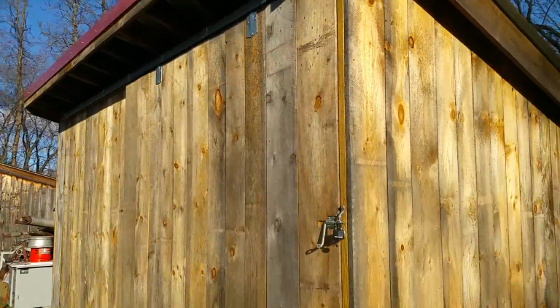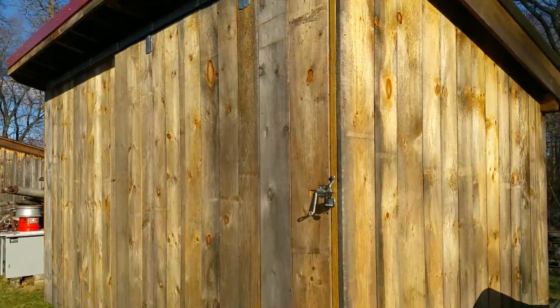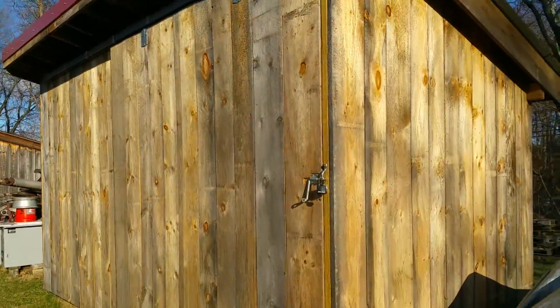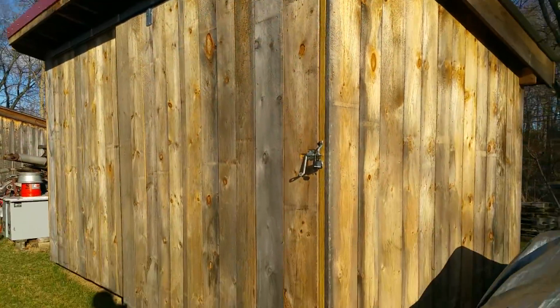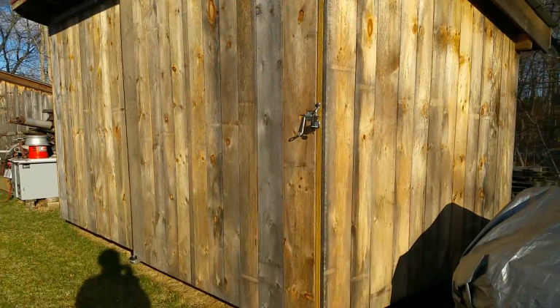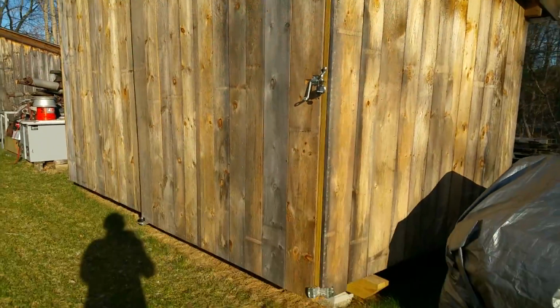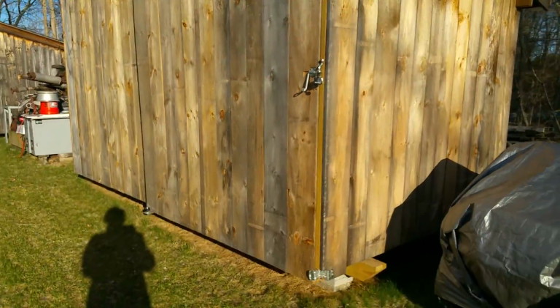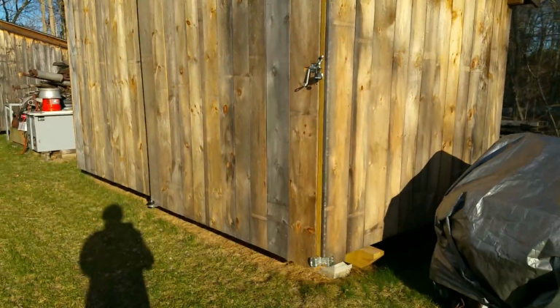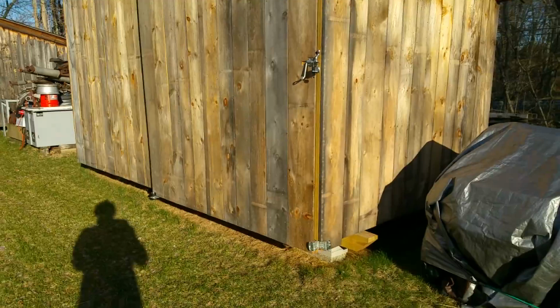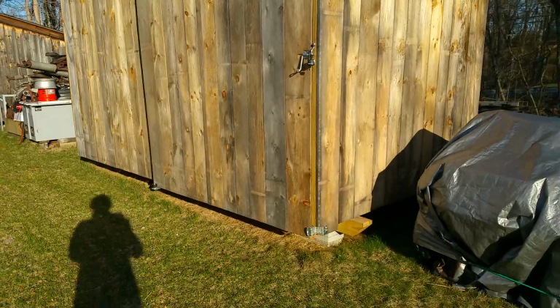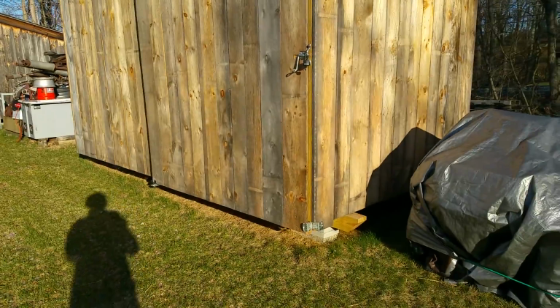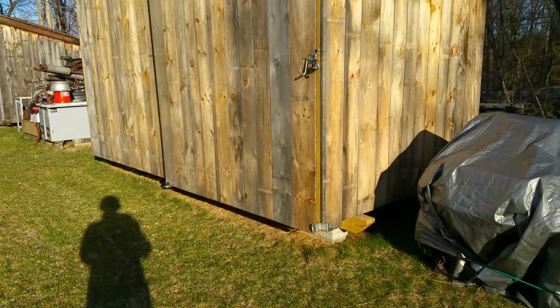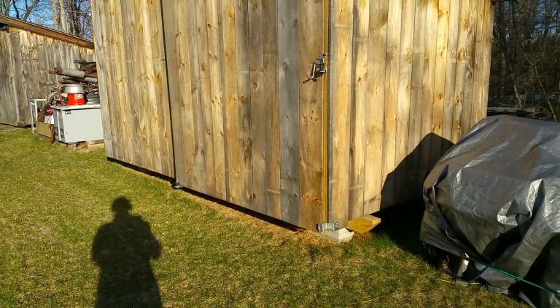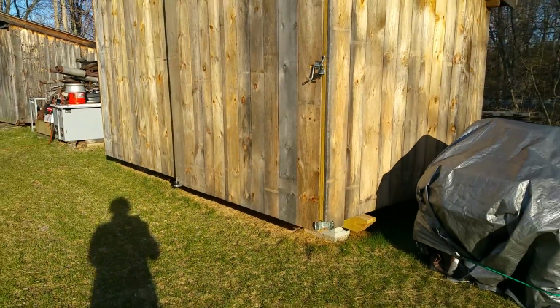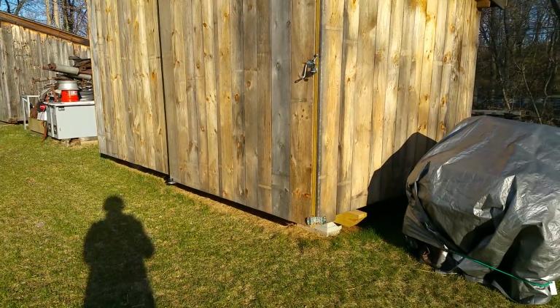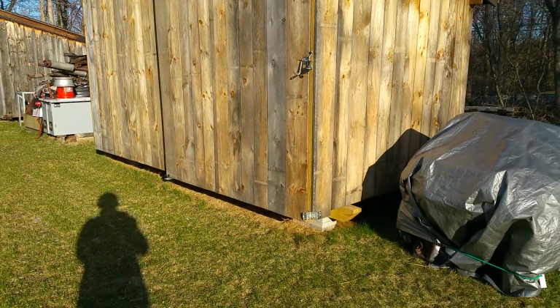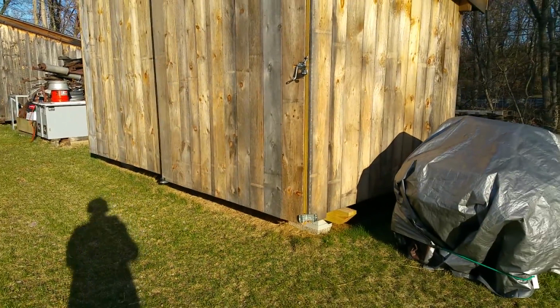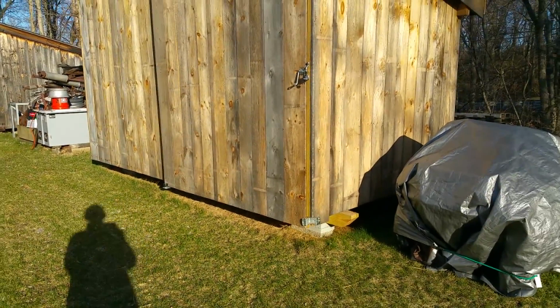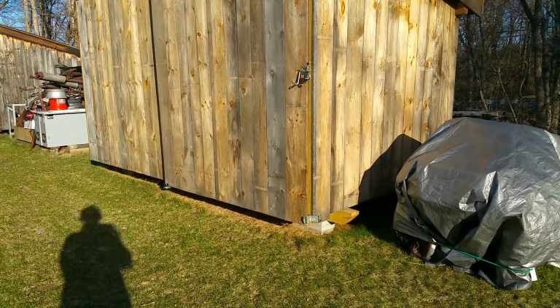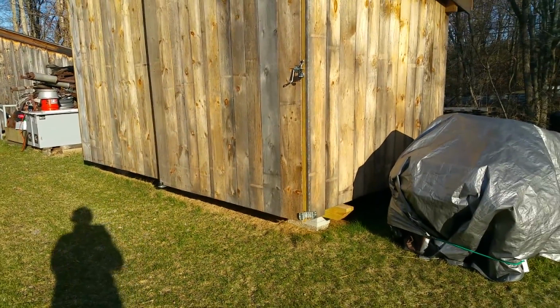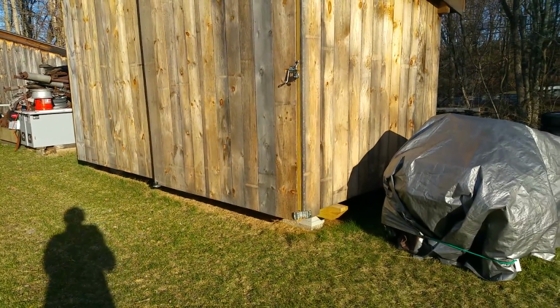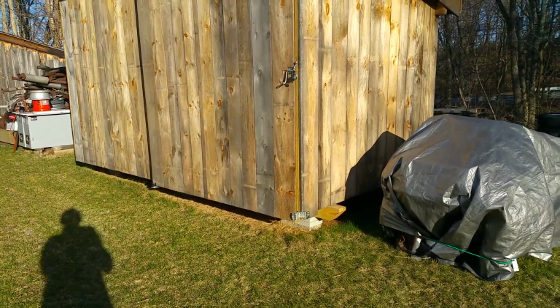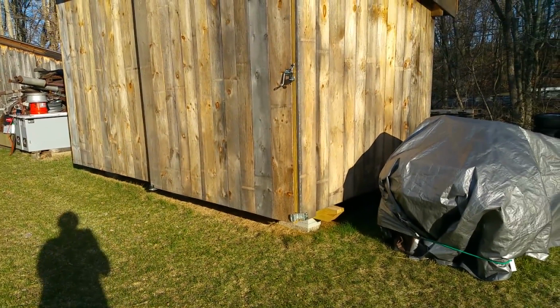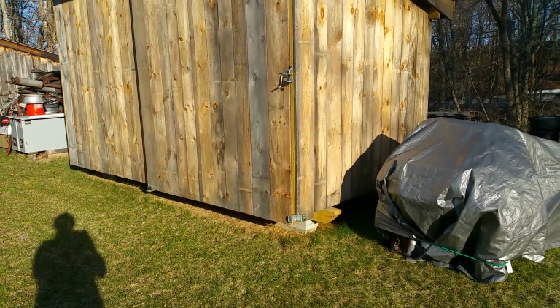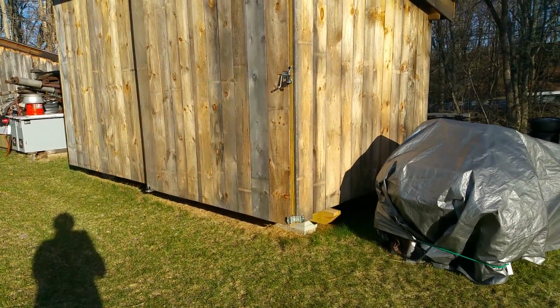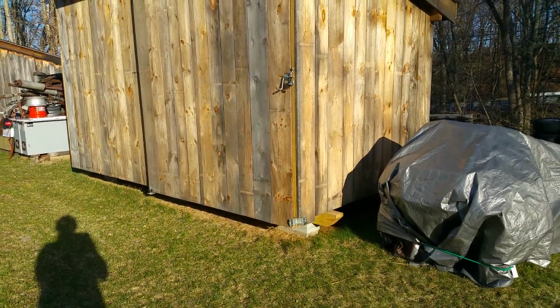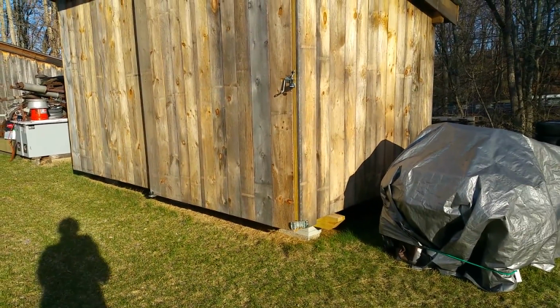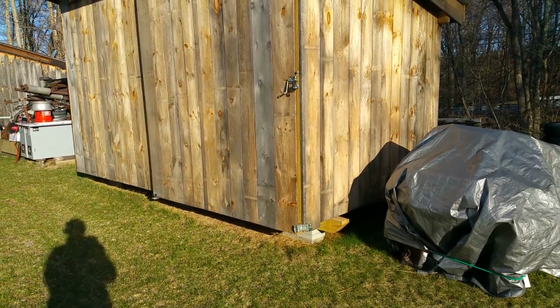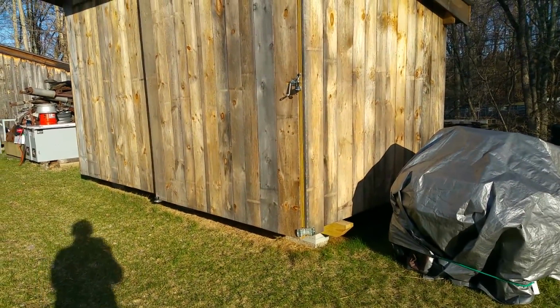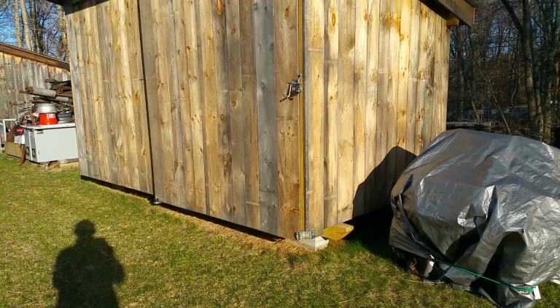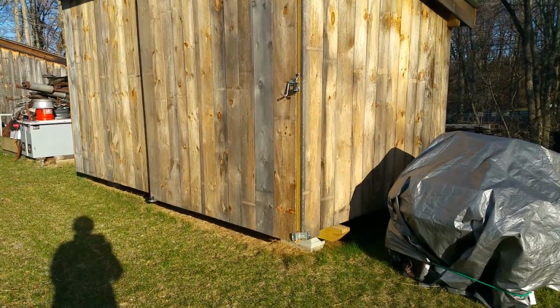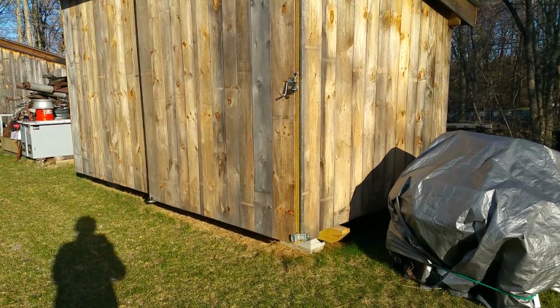And yeah, that's the whole shed. Good luck building your own.